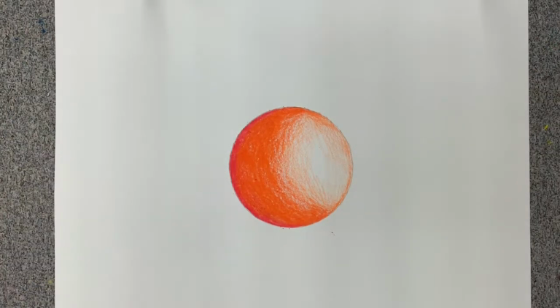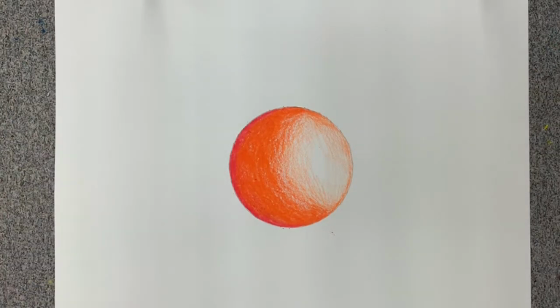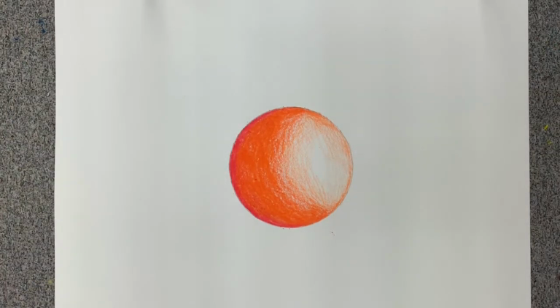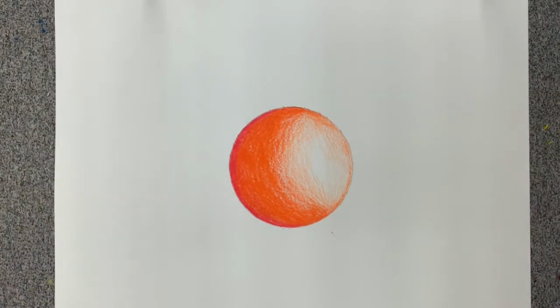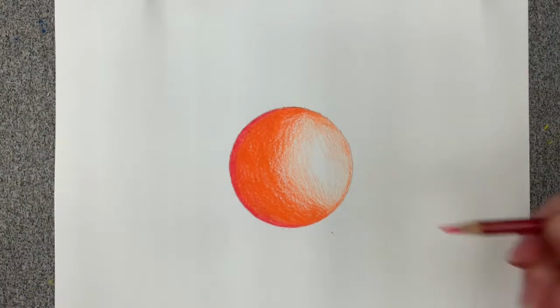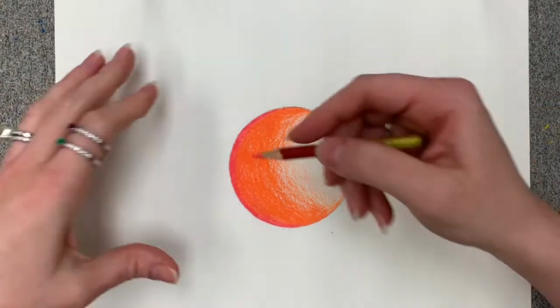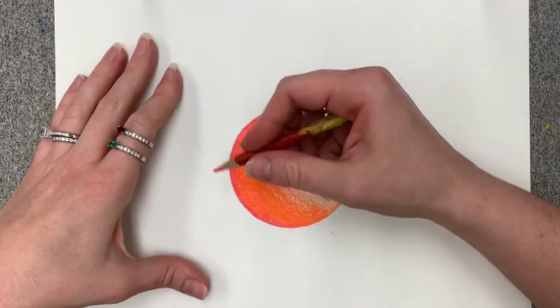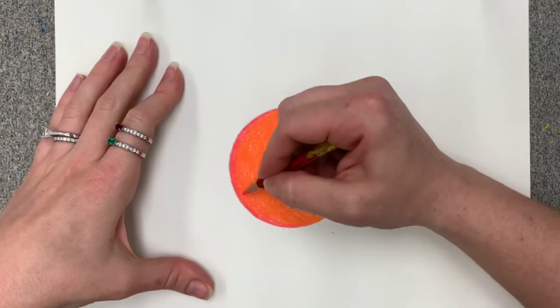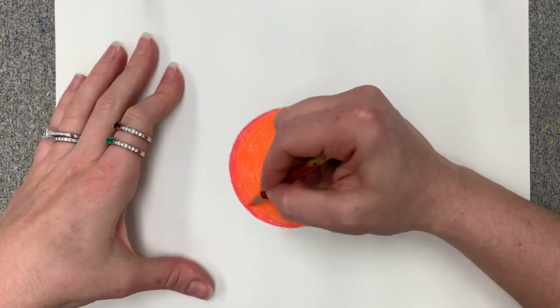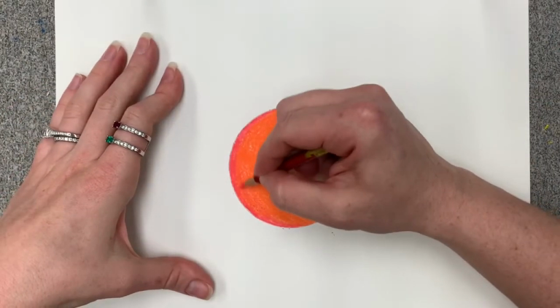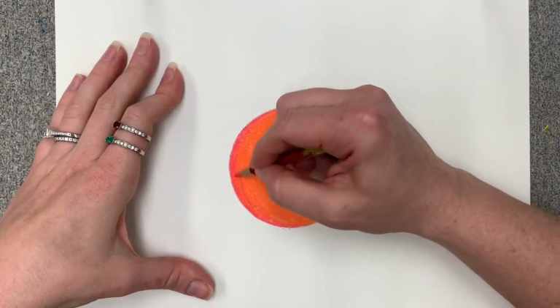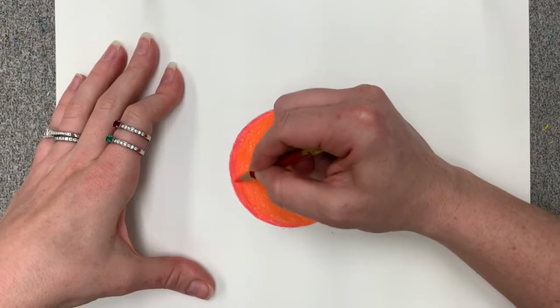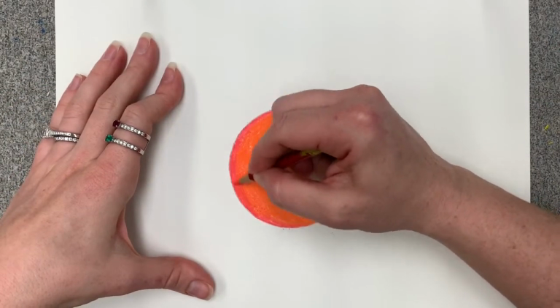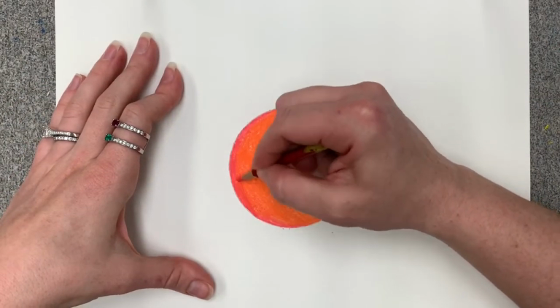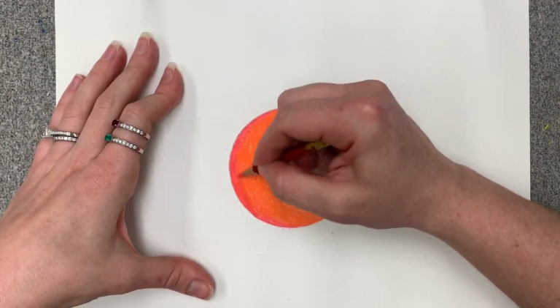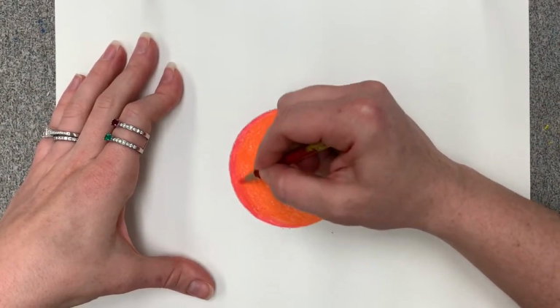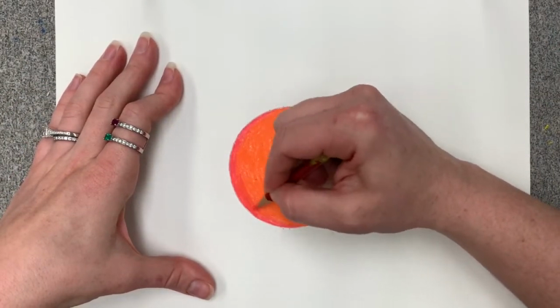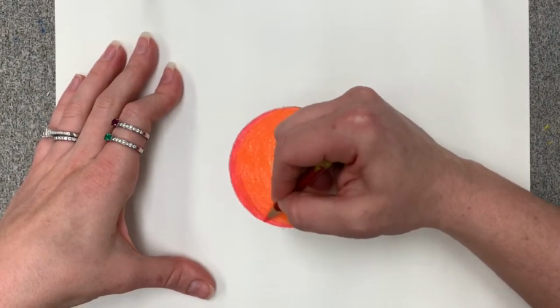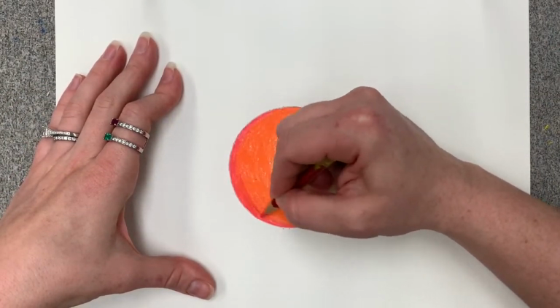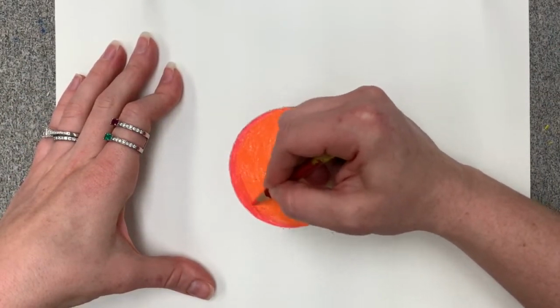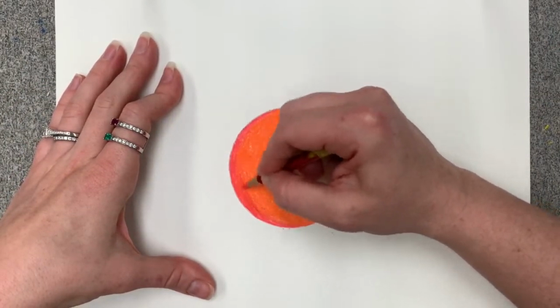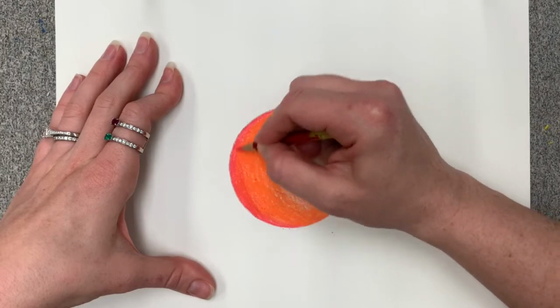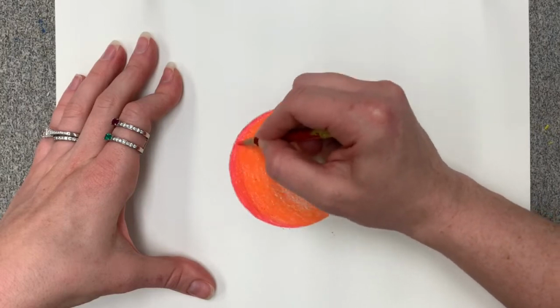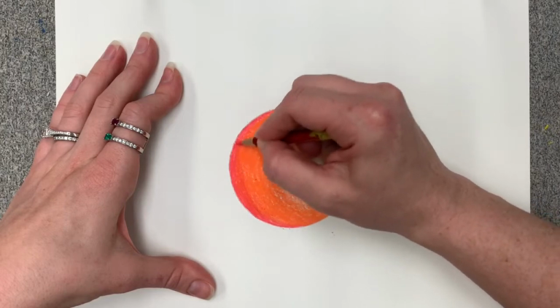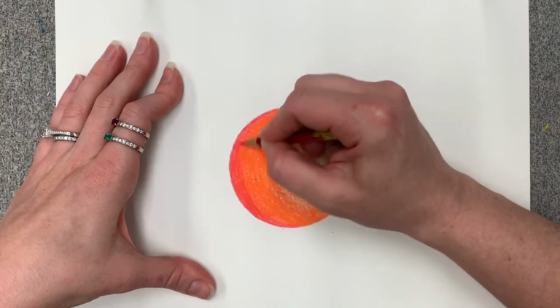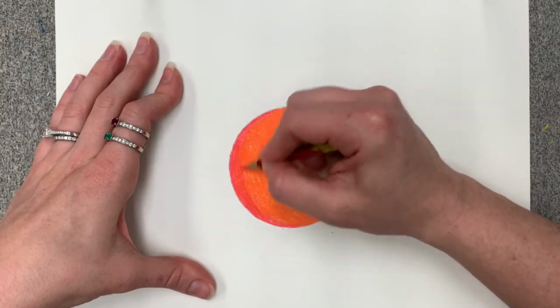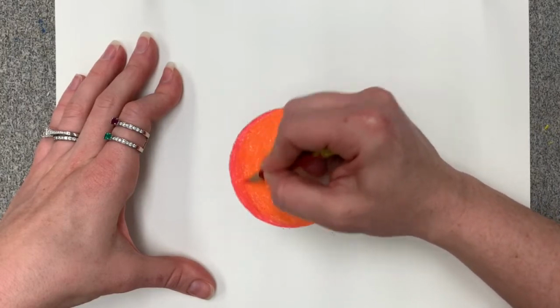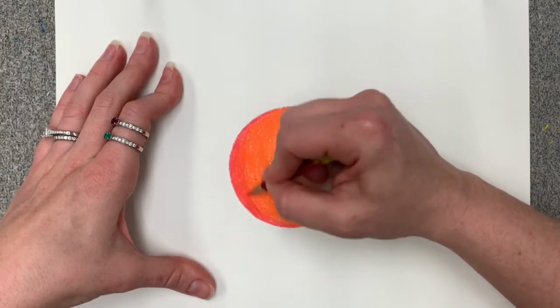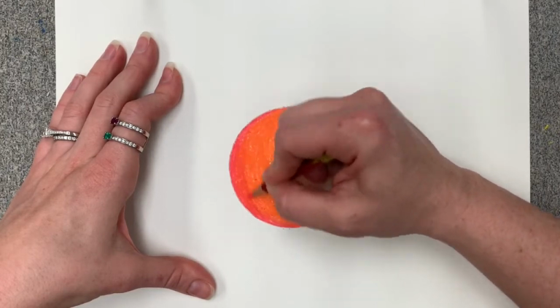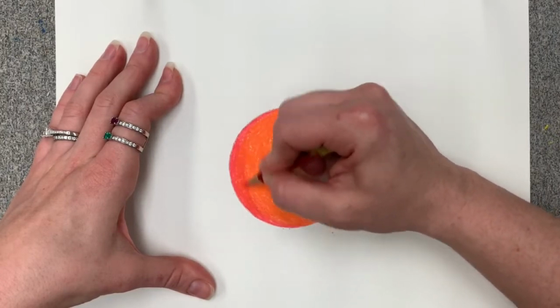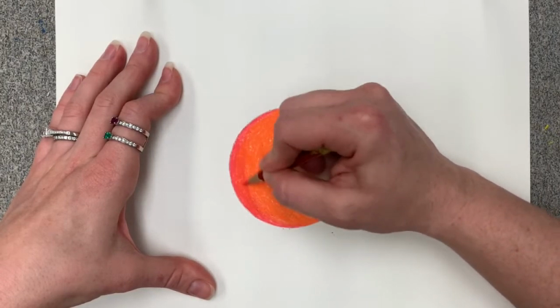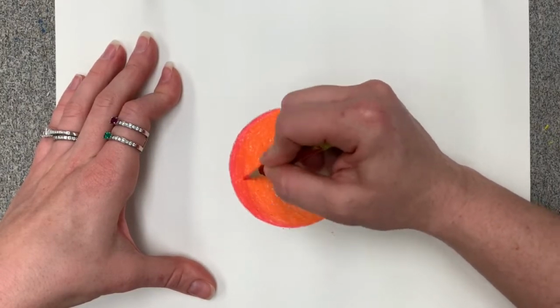Then I realized that I need to readjust my red. The orange was very powerful, so I layer some red back on top.